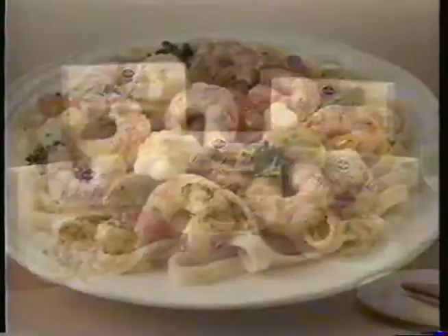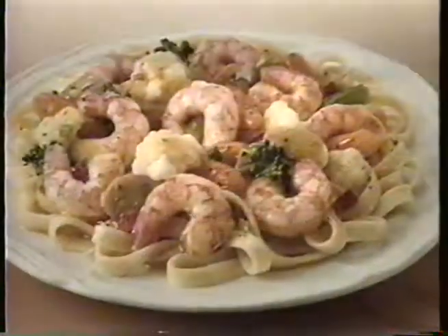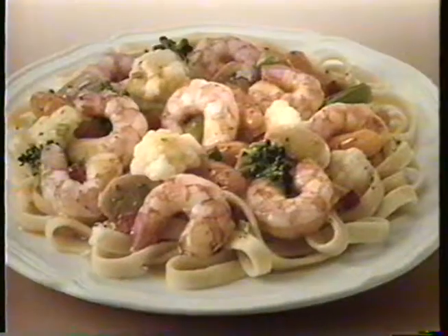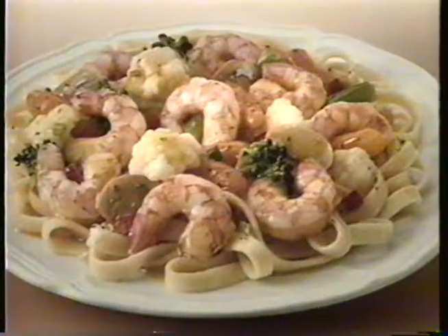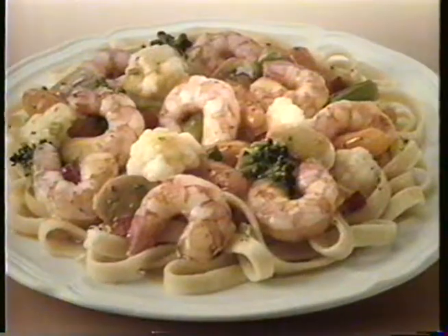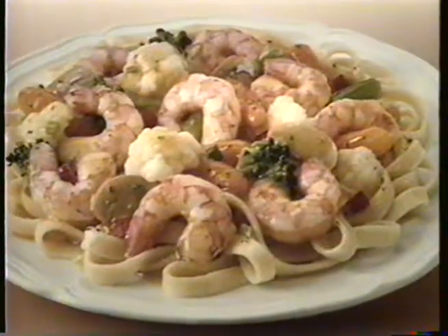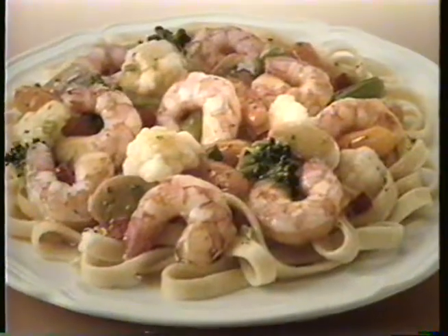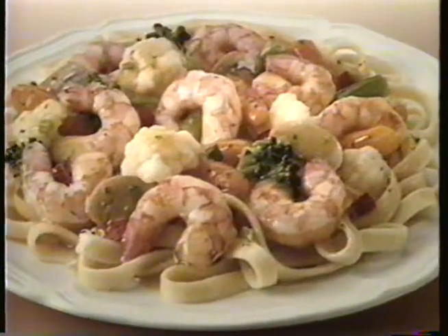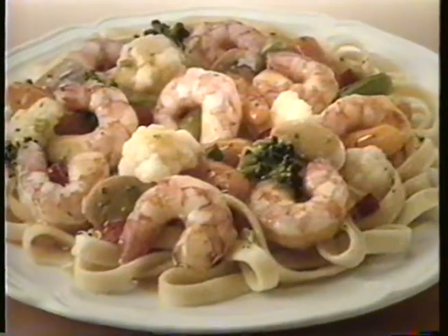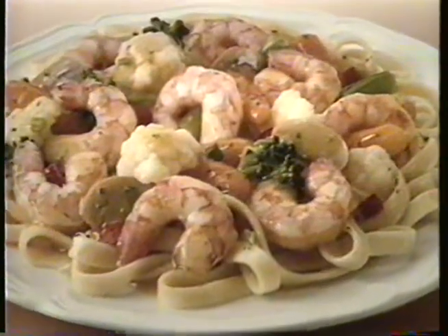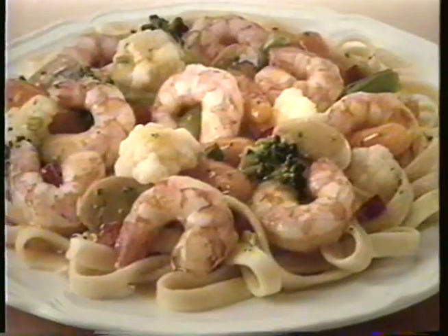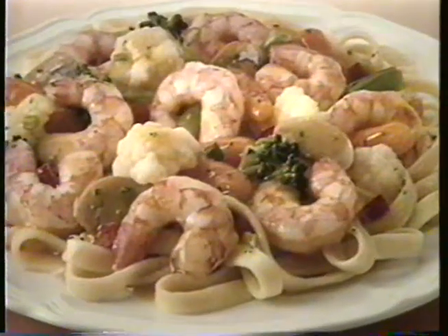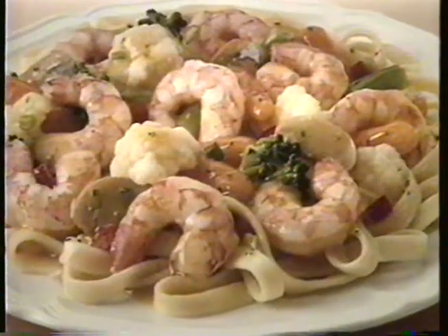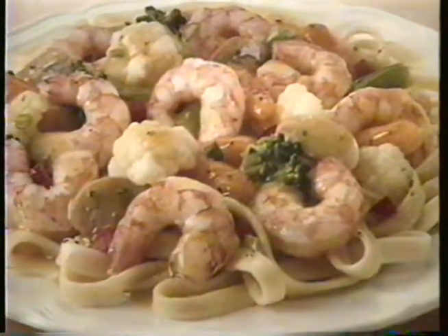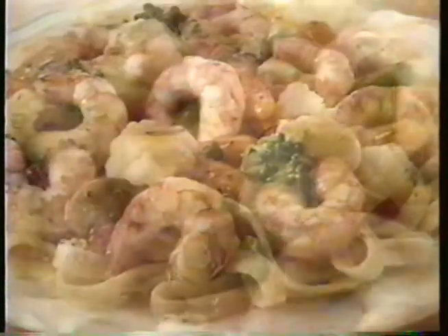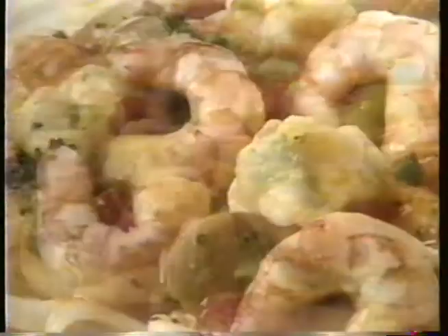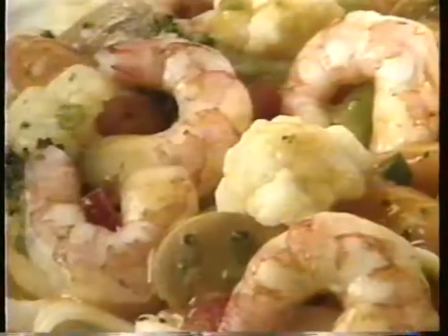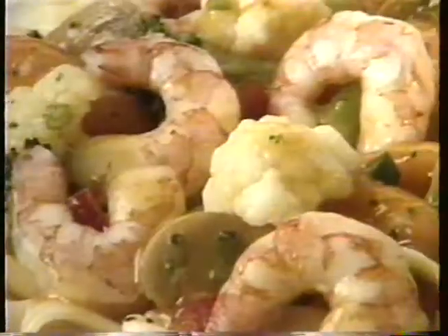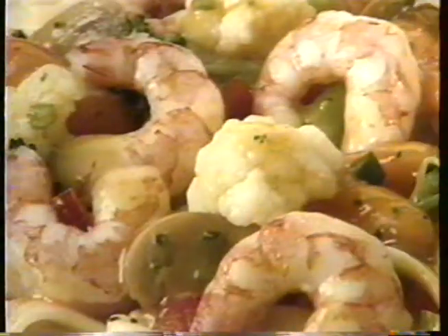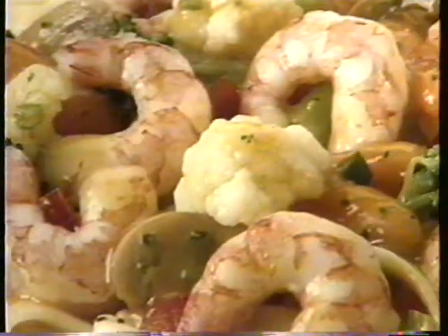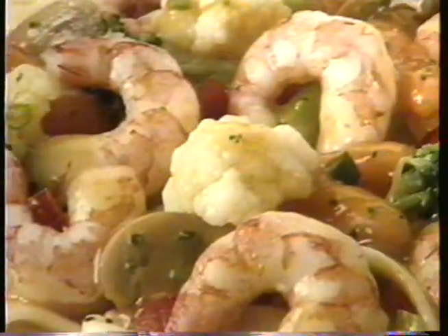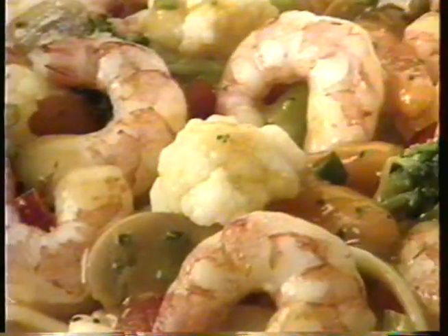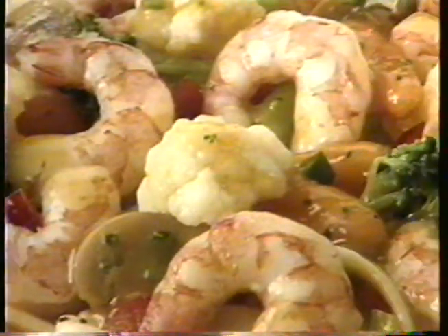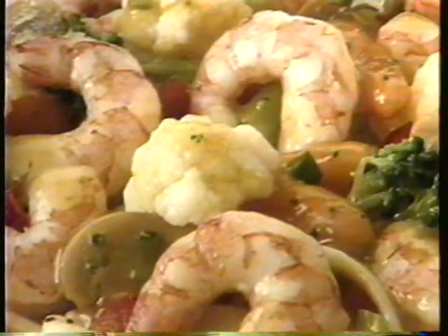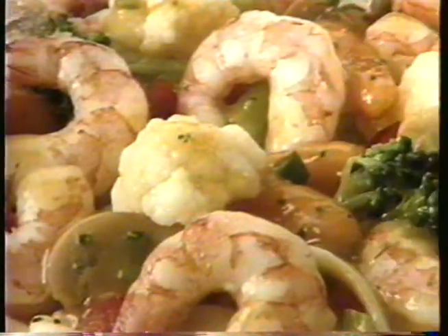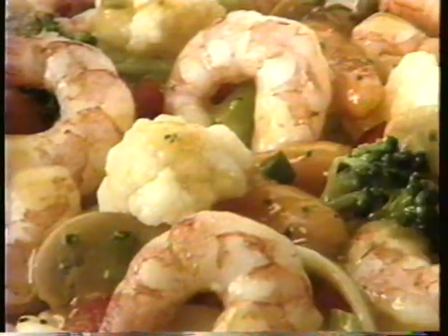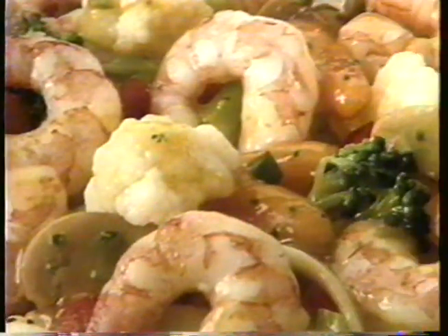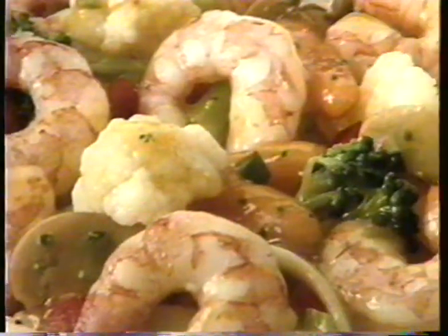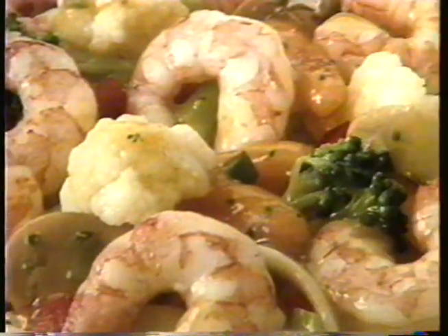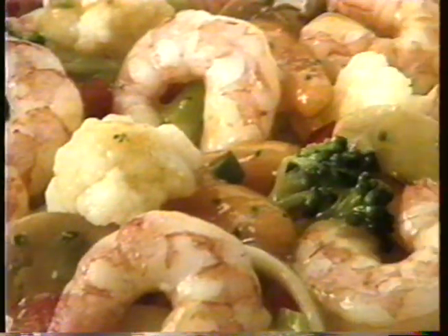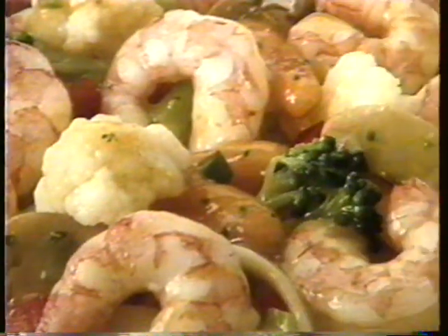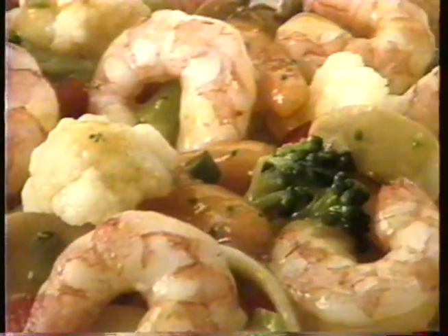Shrimp Primavera with fettuccine. Eight shrimp with cauliflower and carrots.